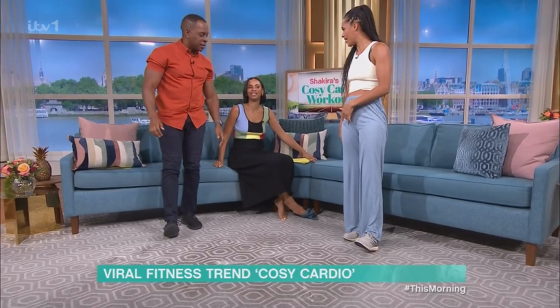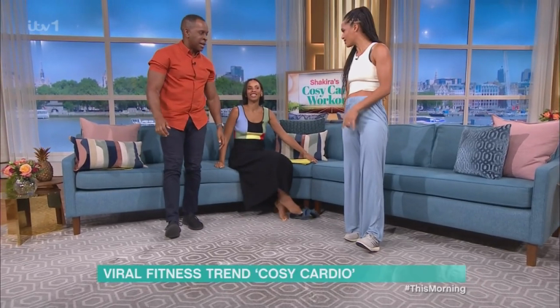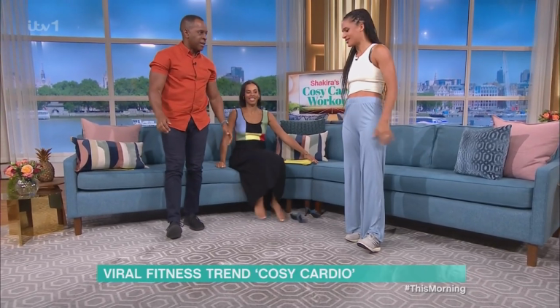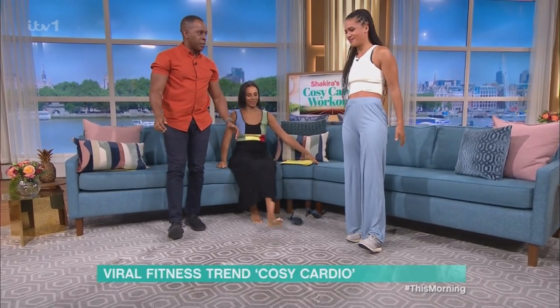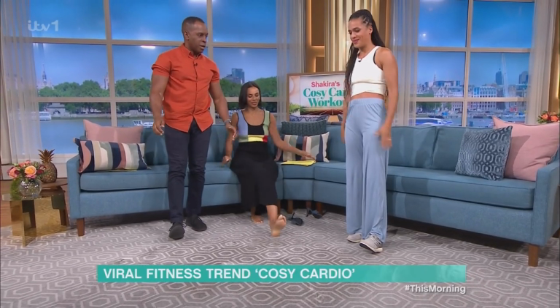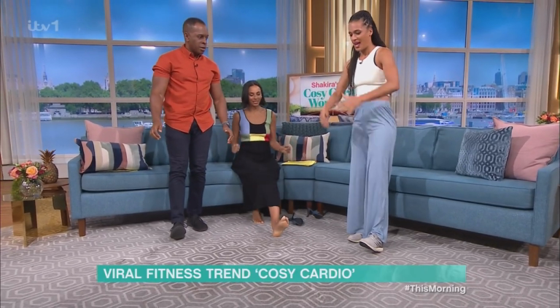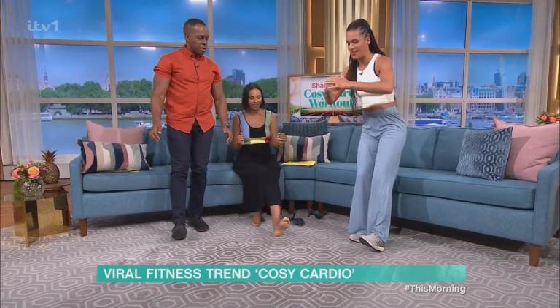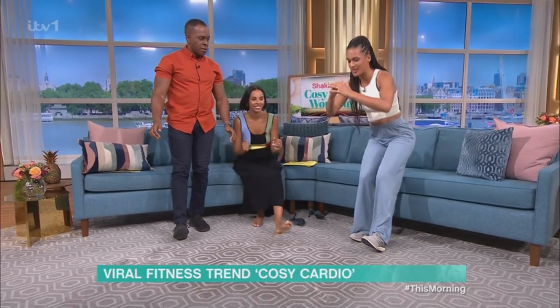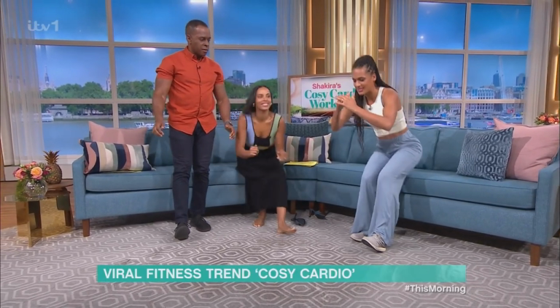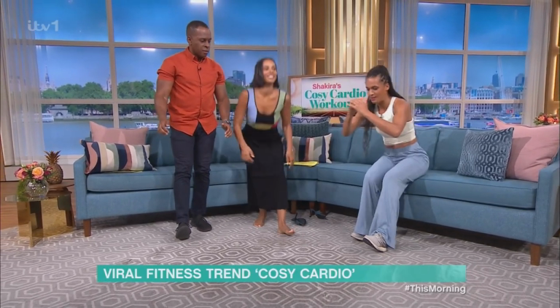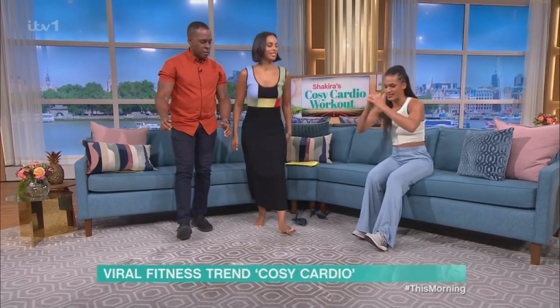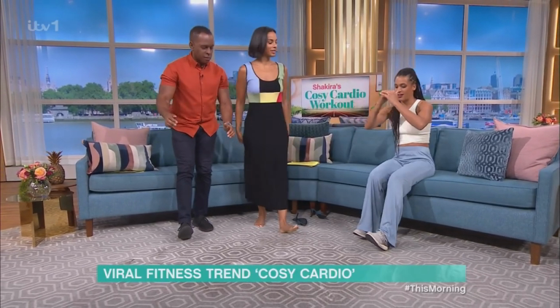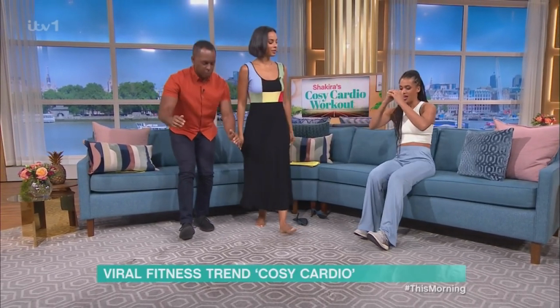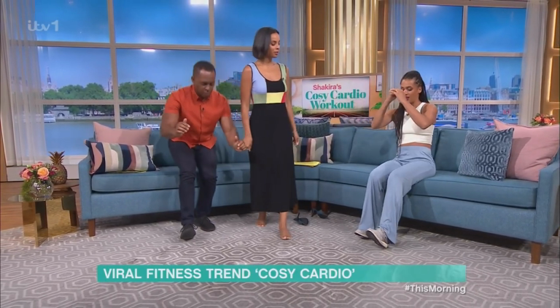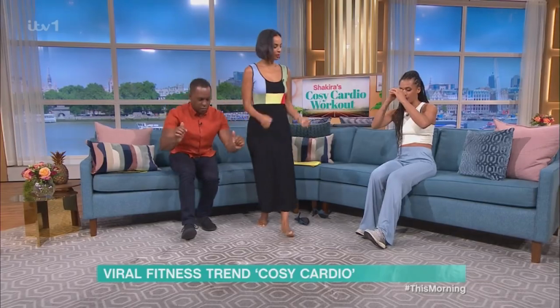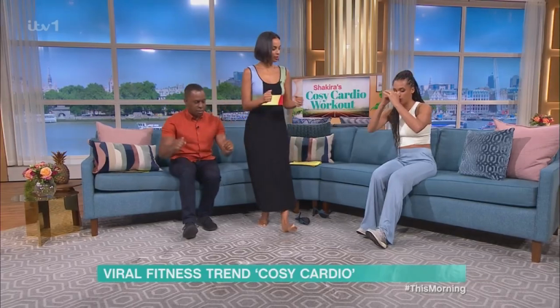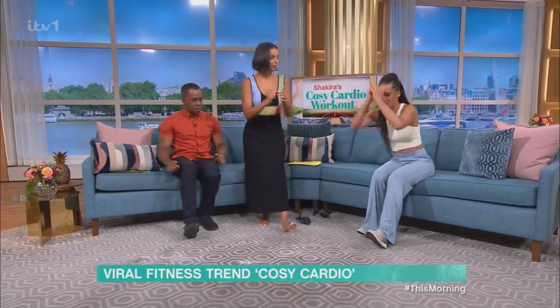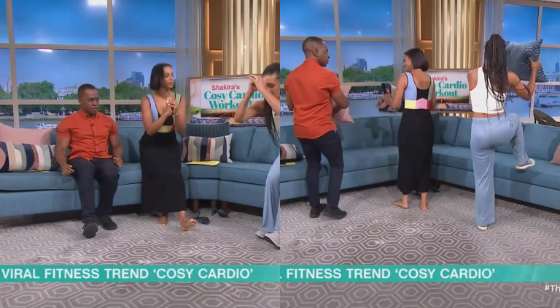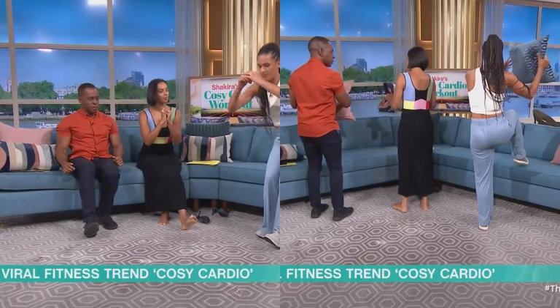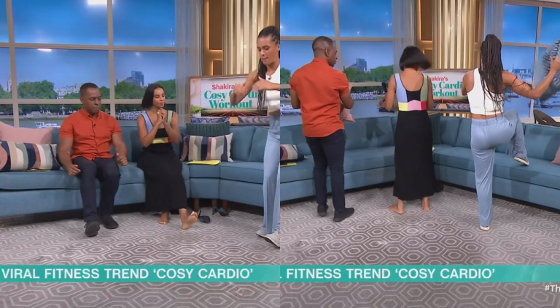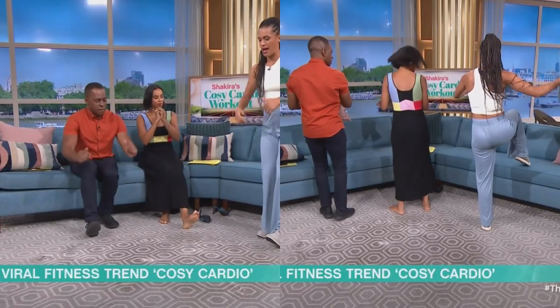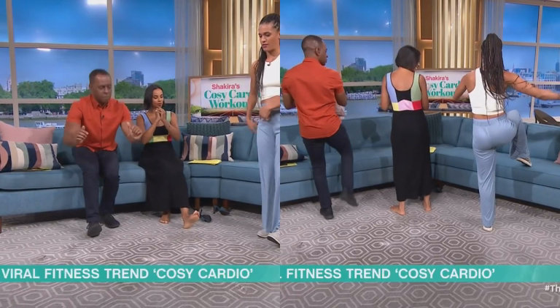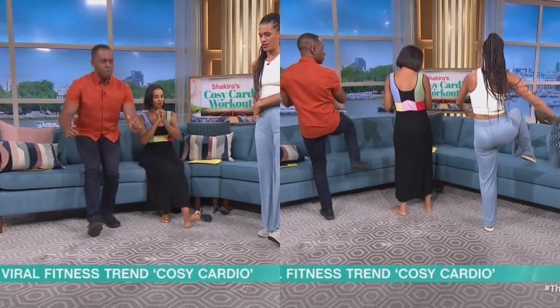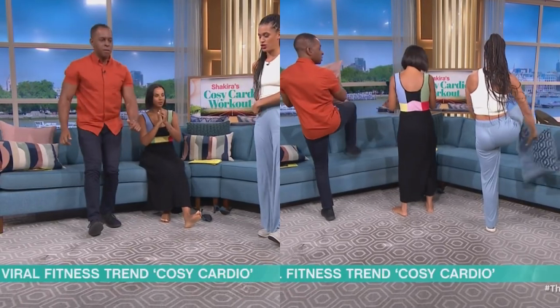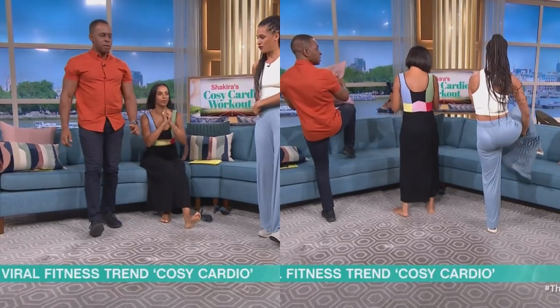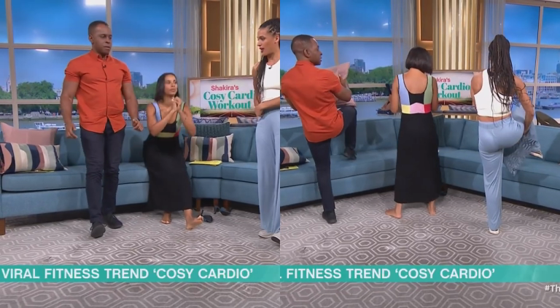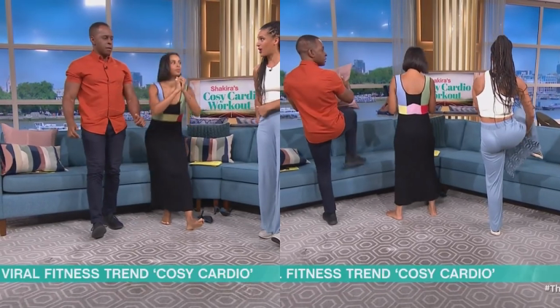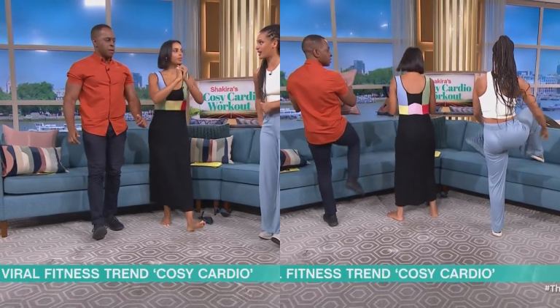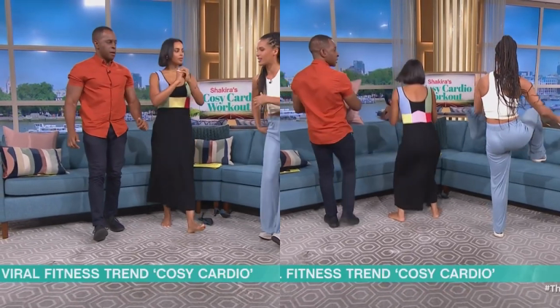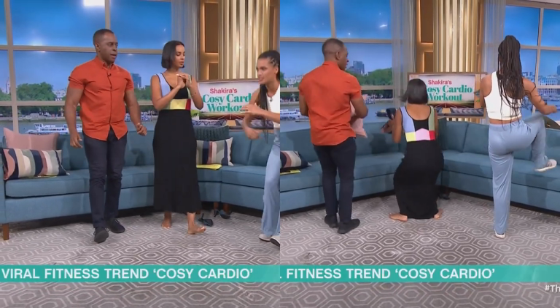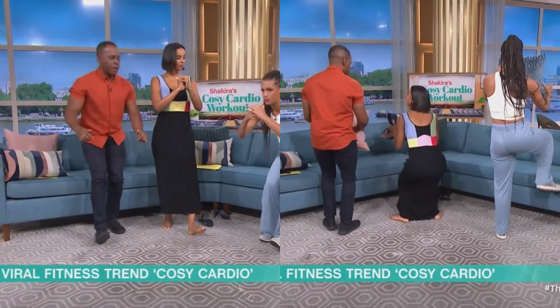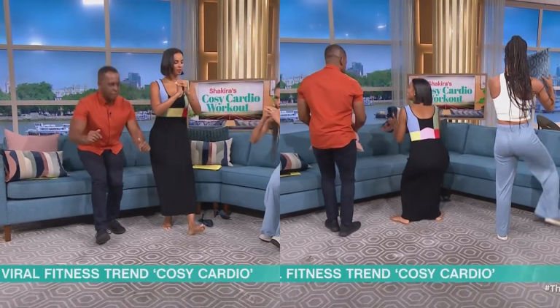Exactly, there we go. And then we're going to sit back down. You're going to push through the heel of that back foot, so you should feel that working and supporting.